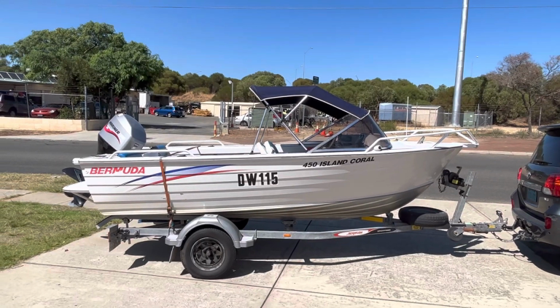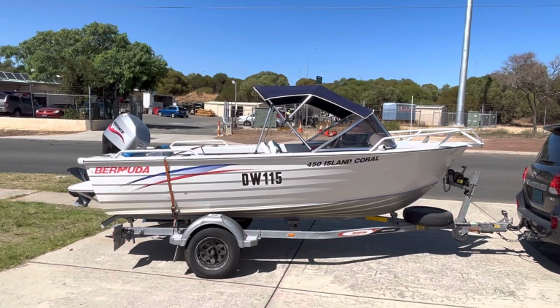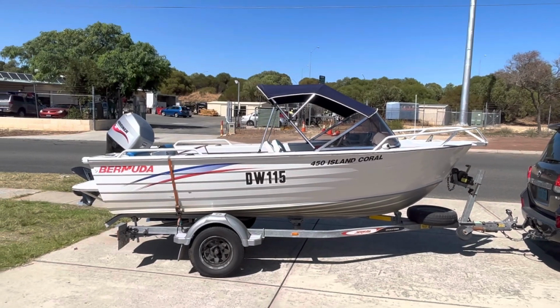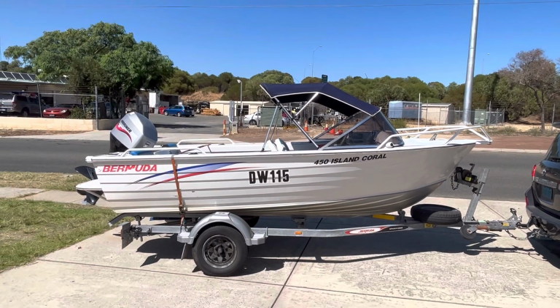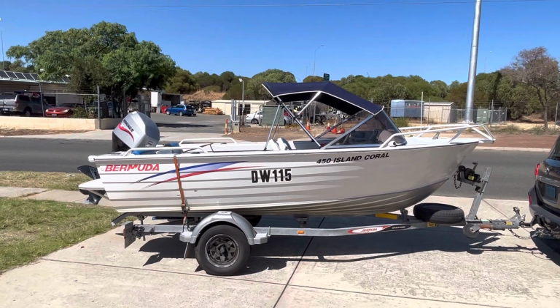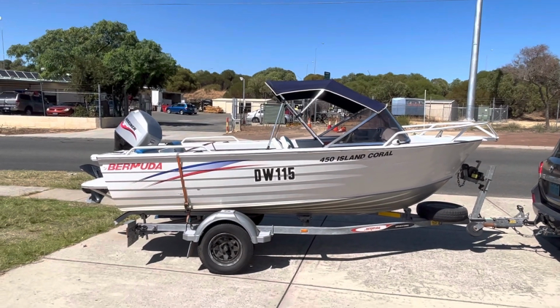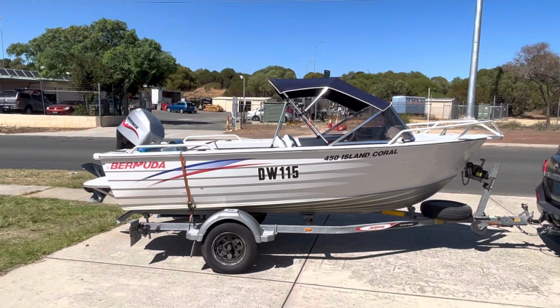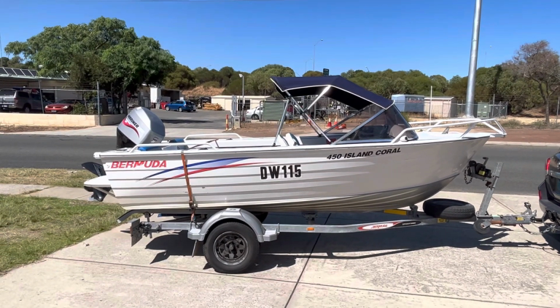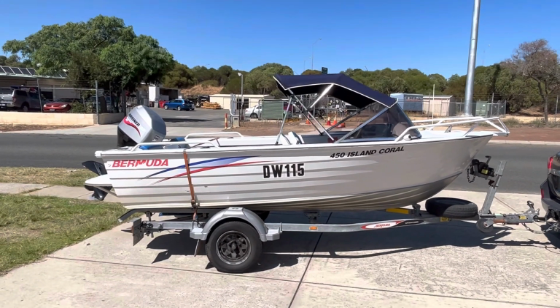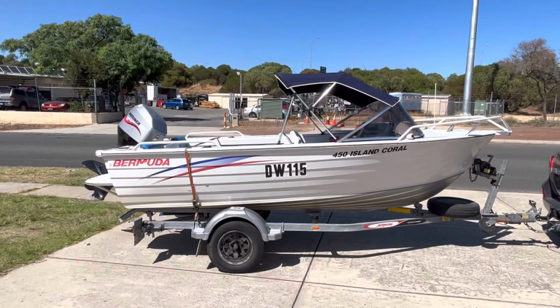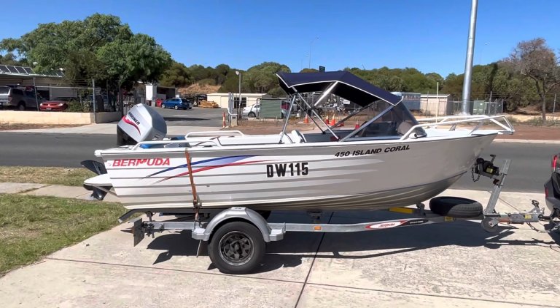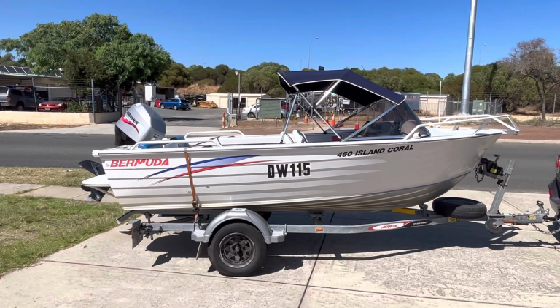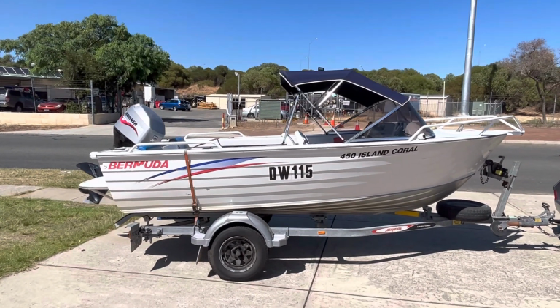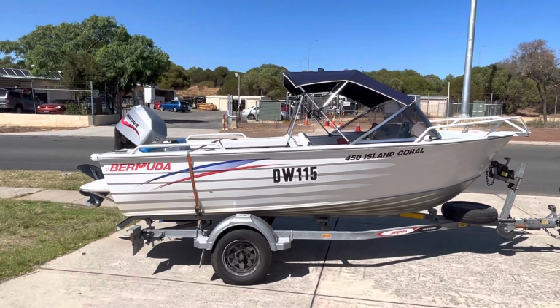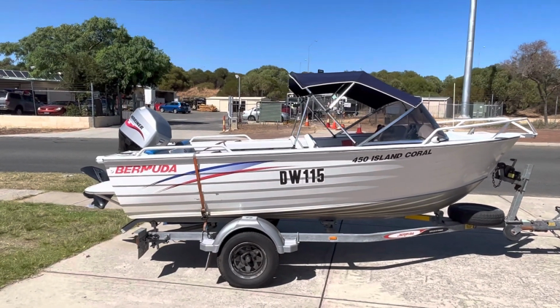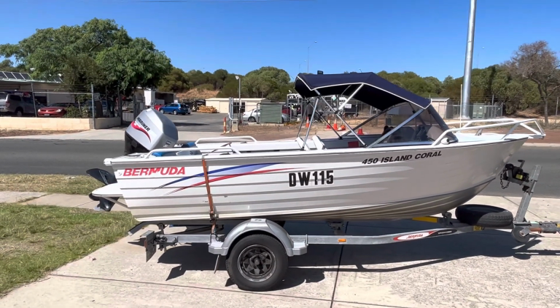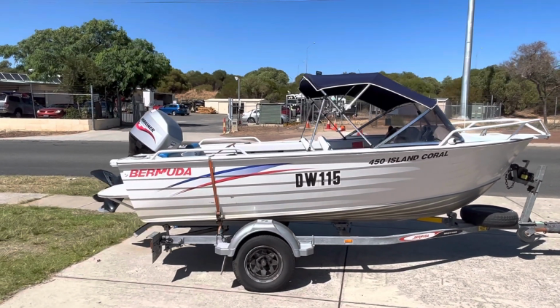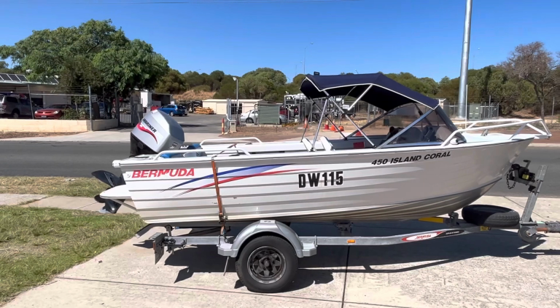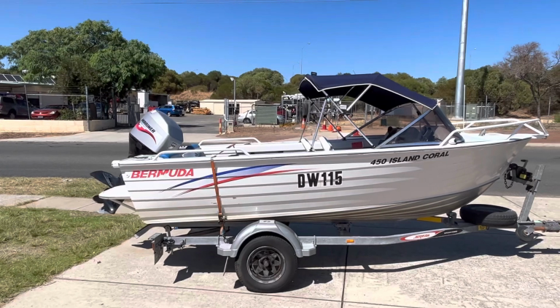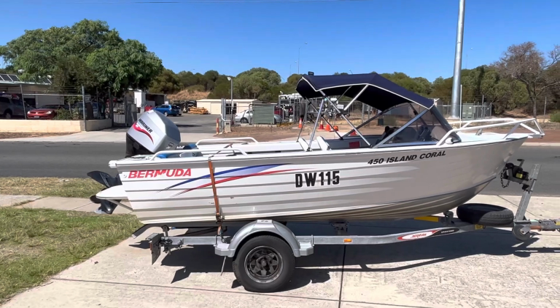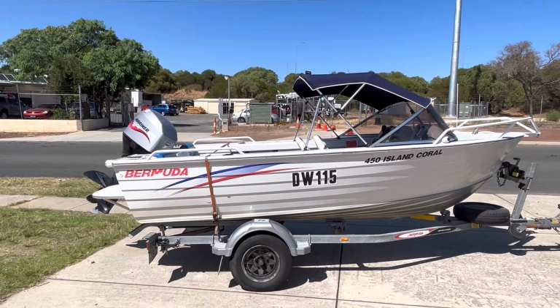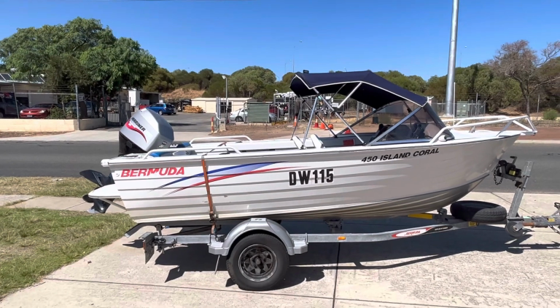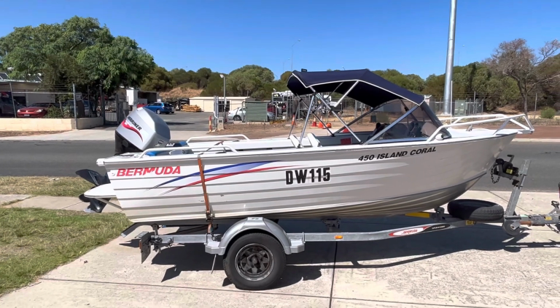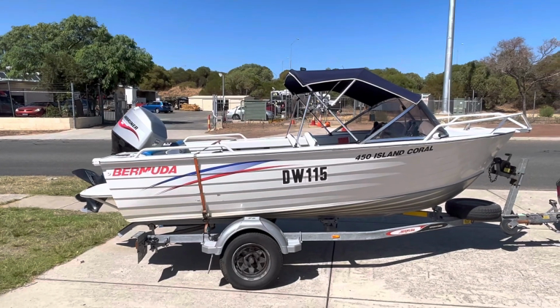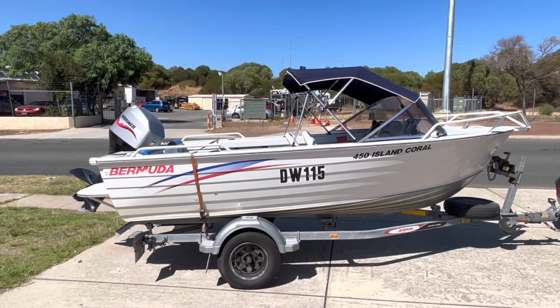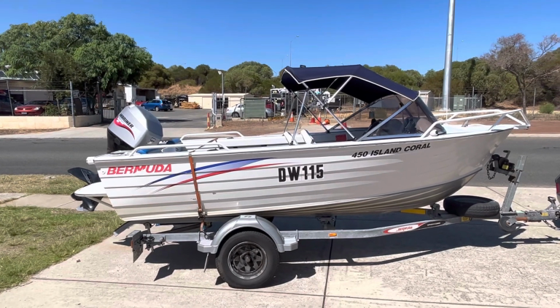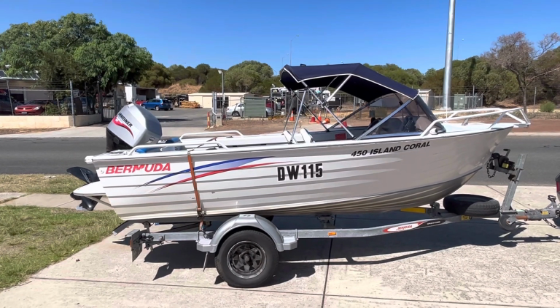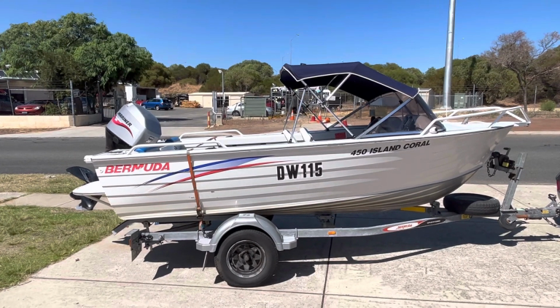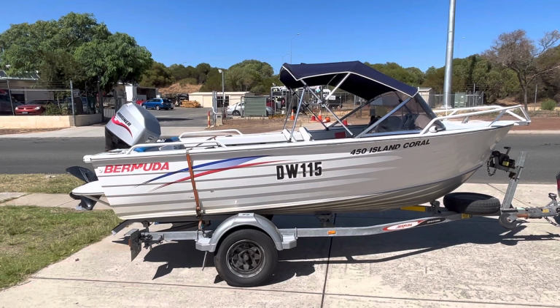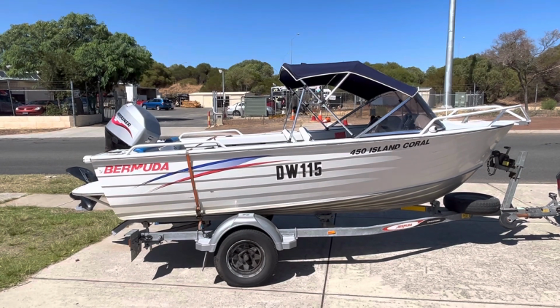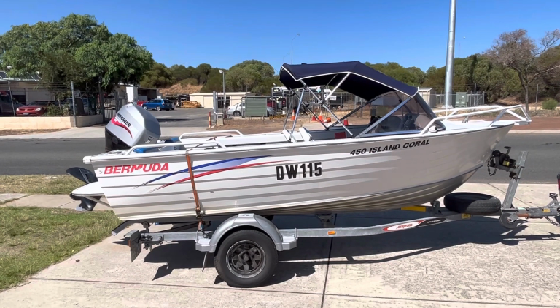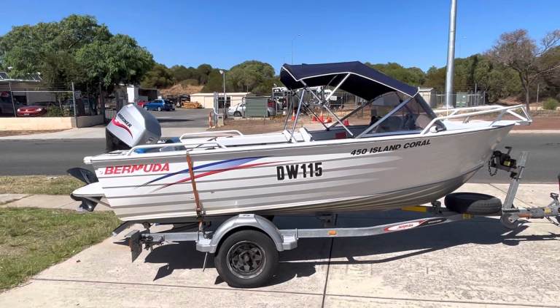So this is a brand new little boat just come in, brand new to the market. It's a little Bermuda 450 Island Coral they call them.